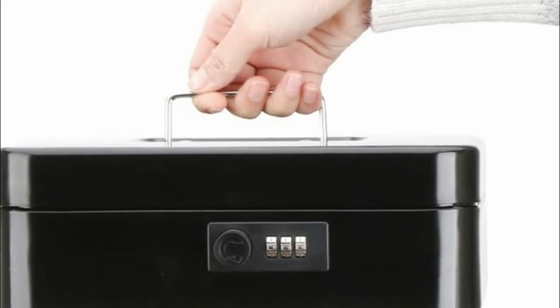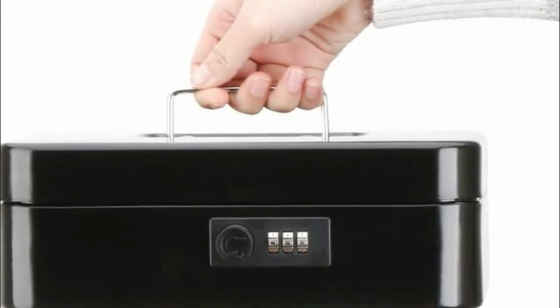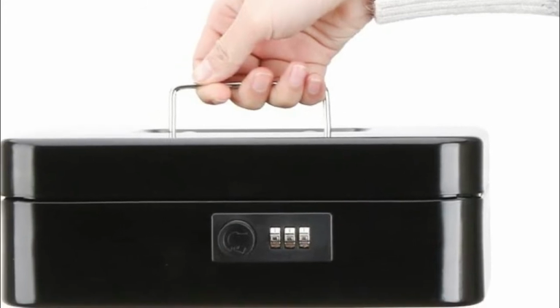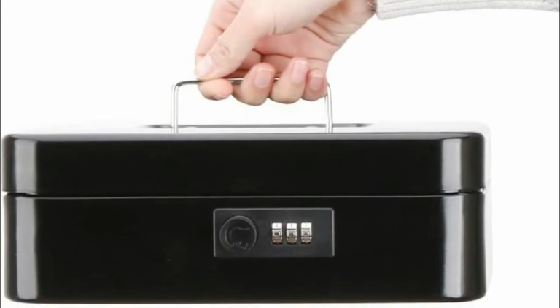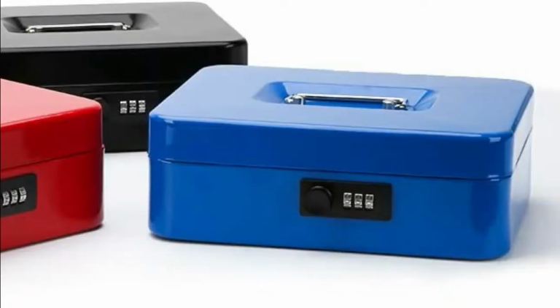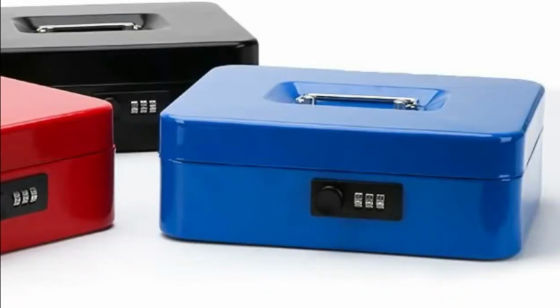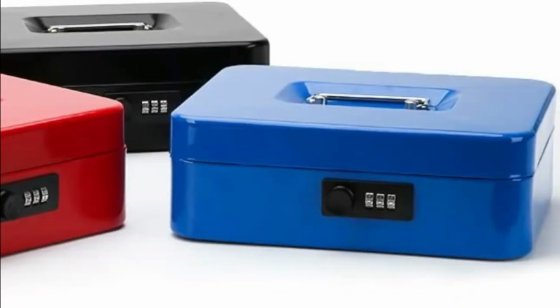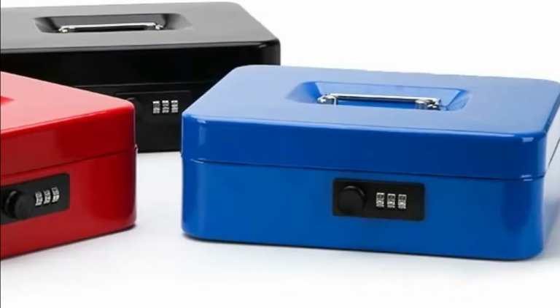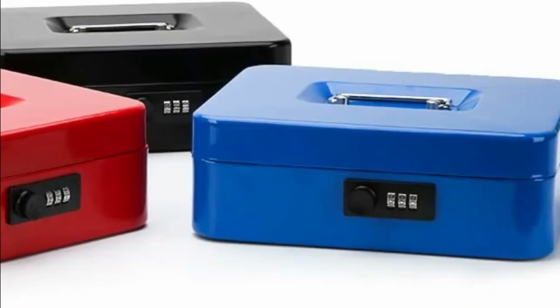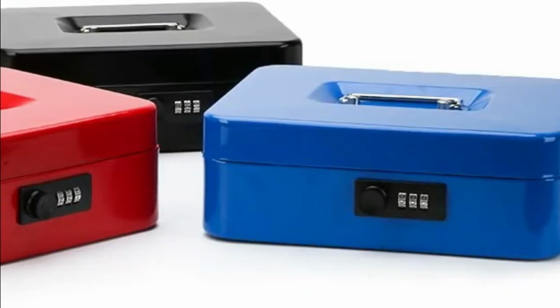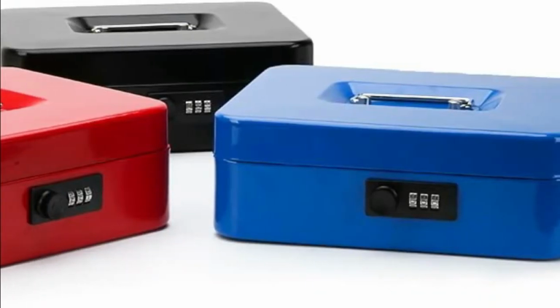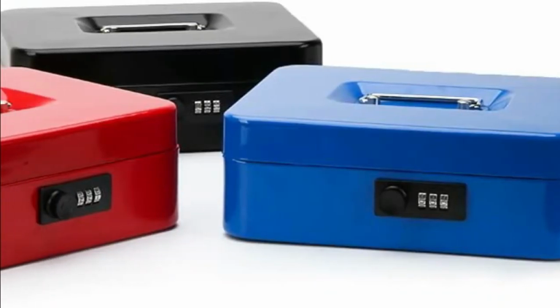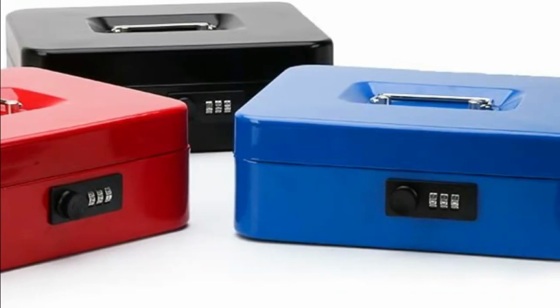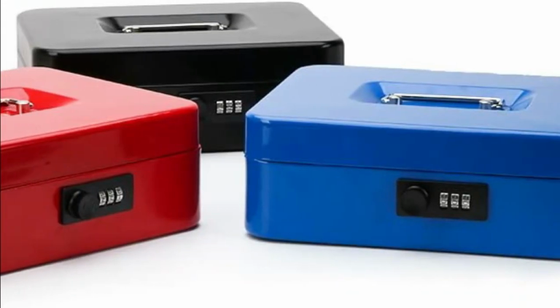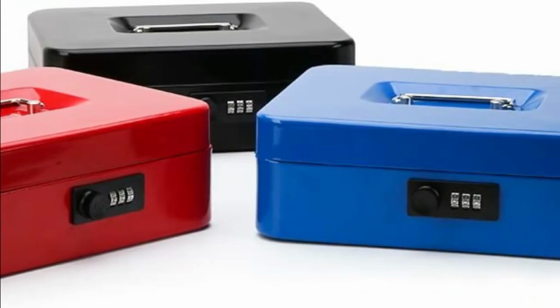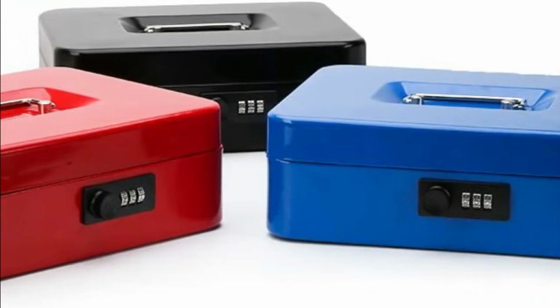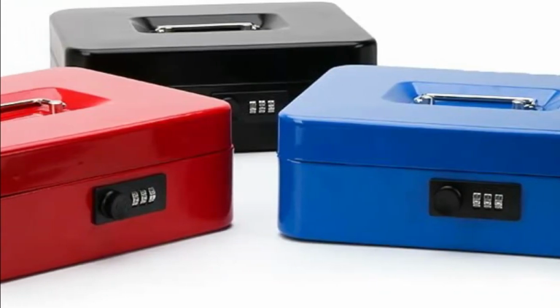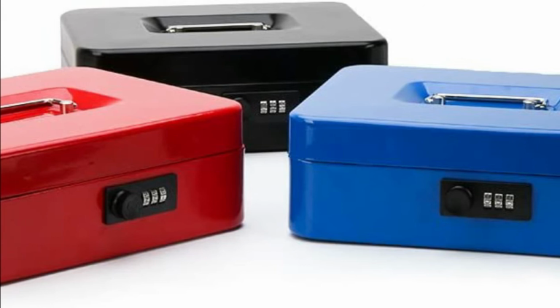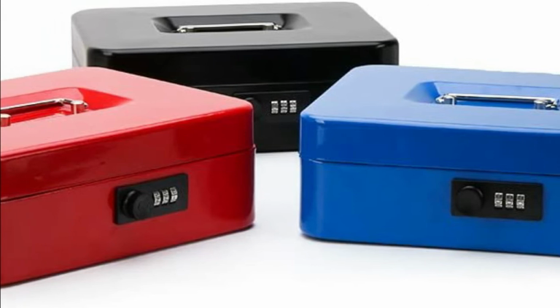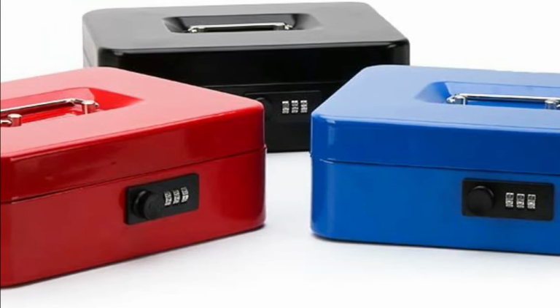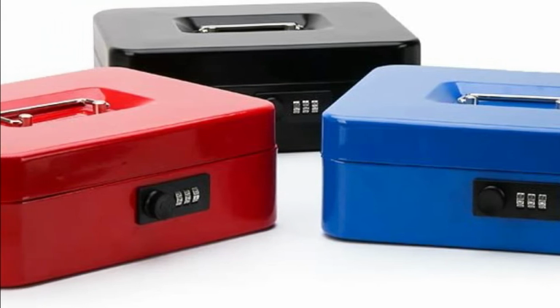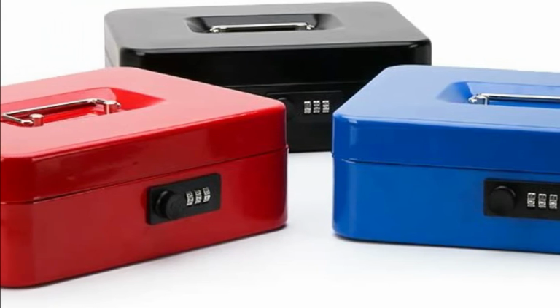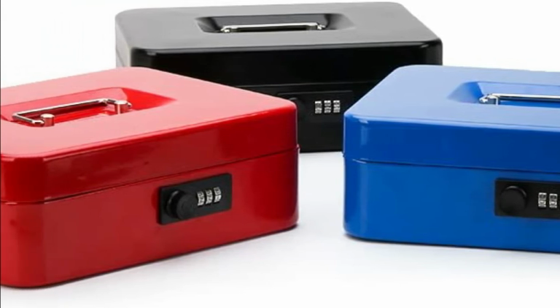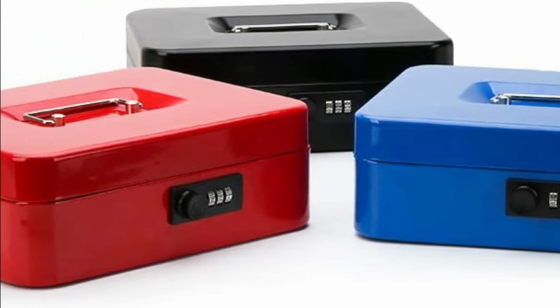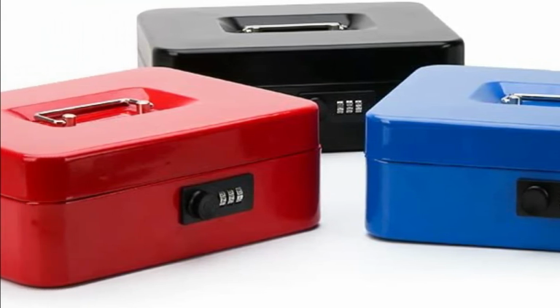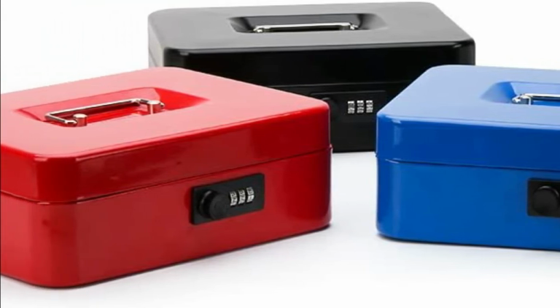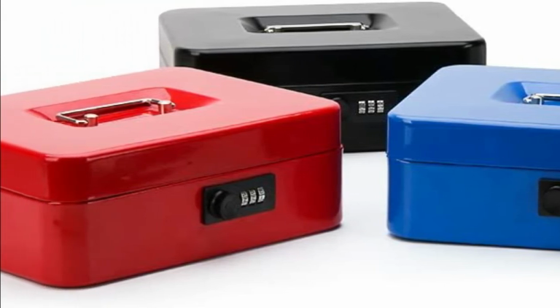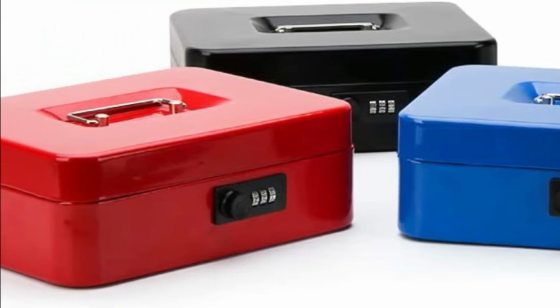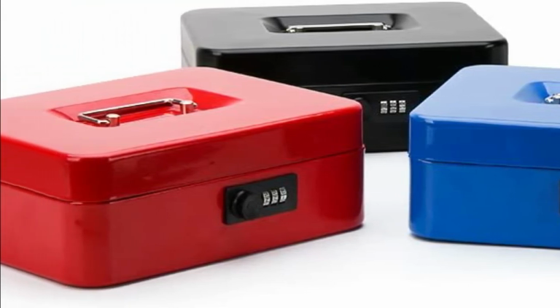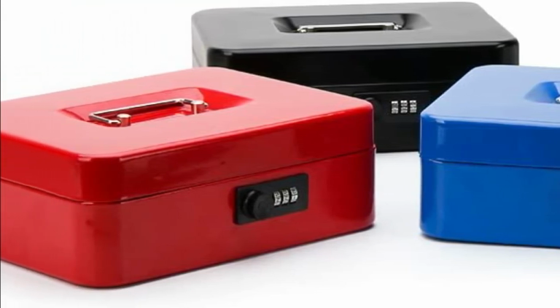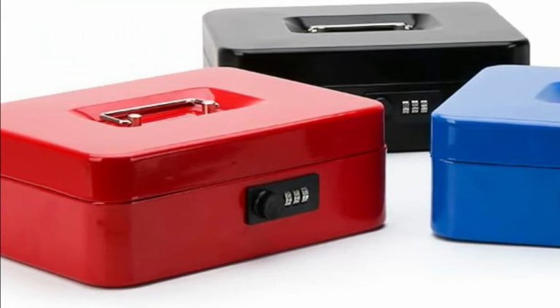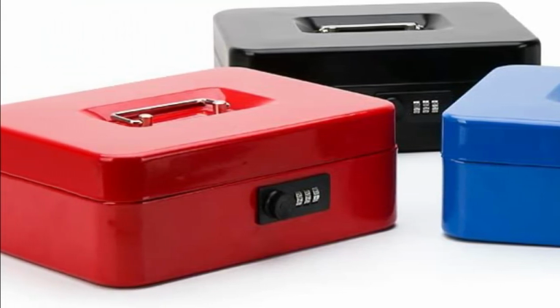Perfect safe lock box for festivals, supermarket cashier, fundraisers, and more. Curved edges make it comfortable and safe to hold.